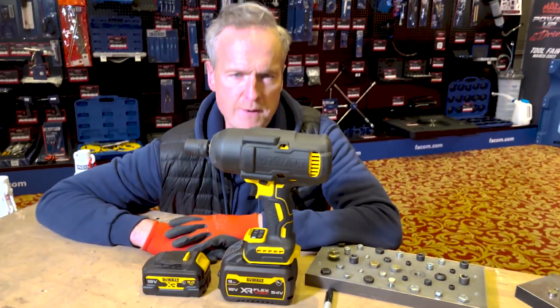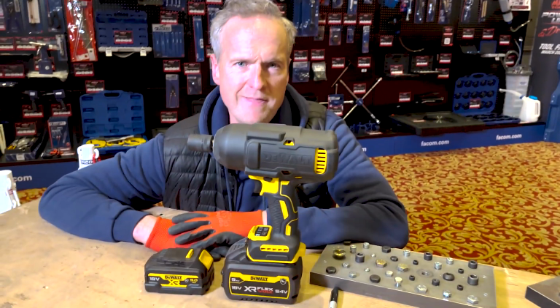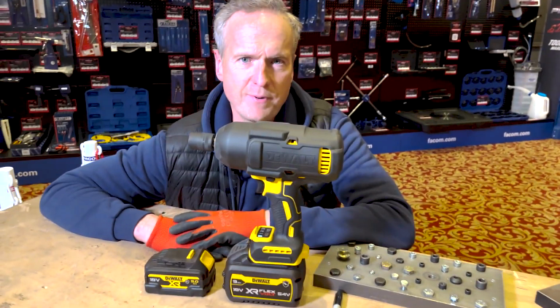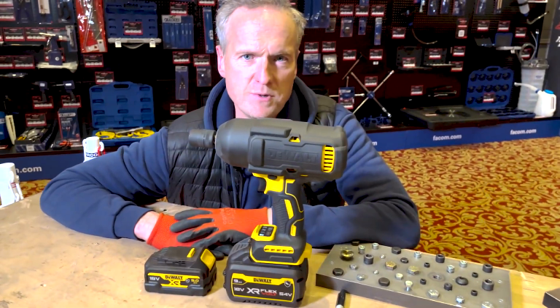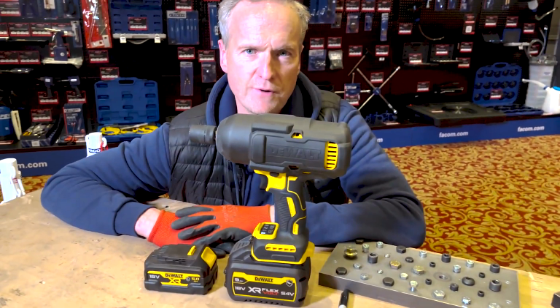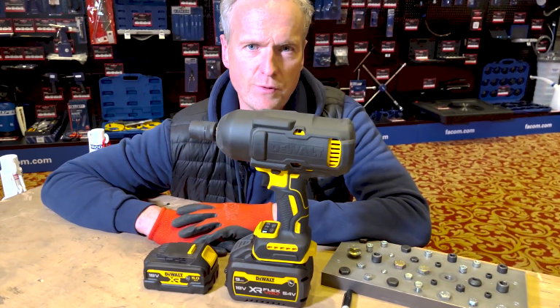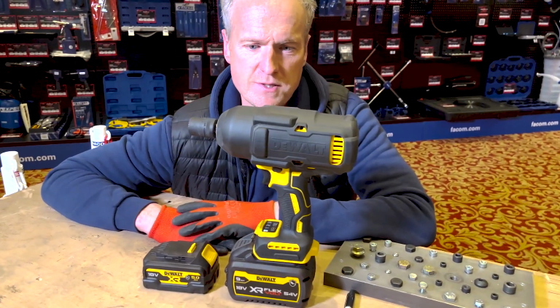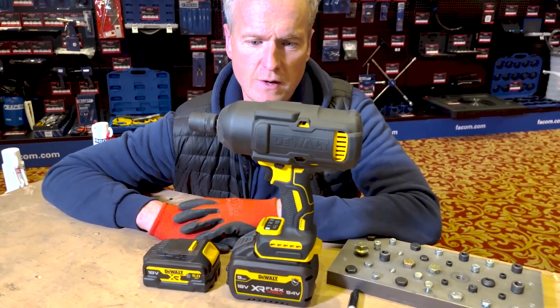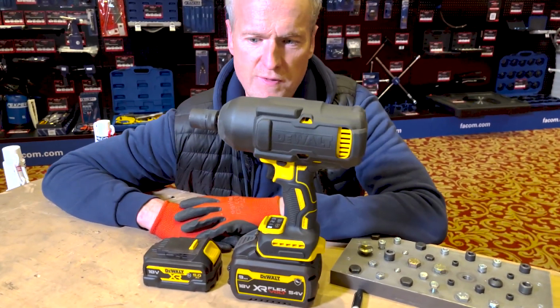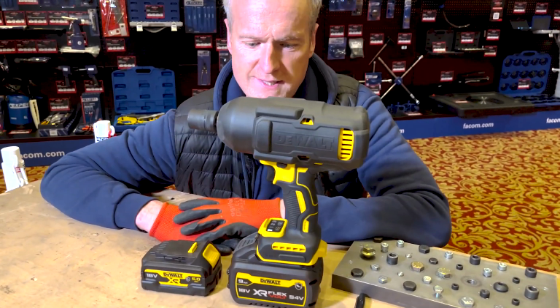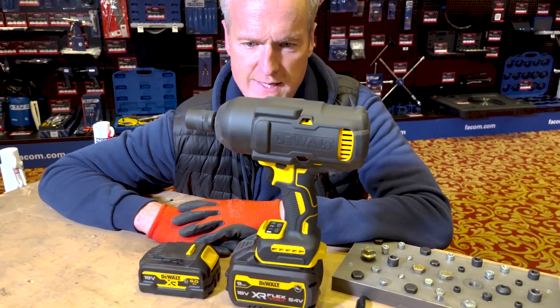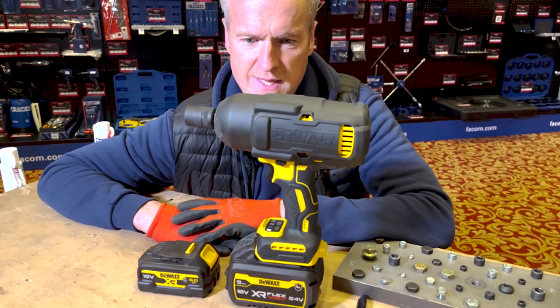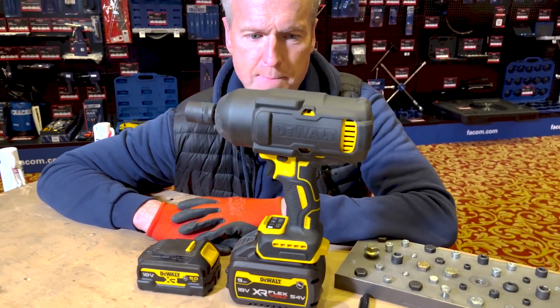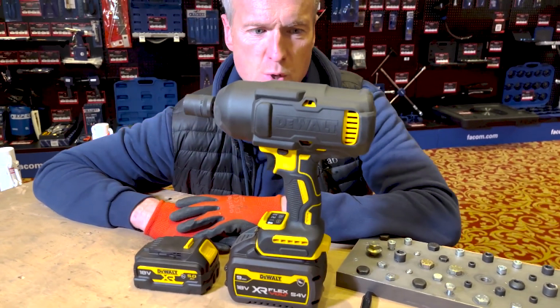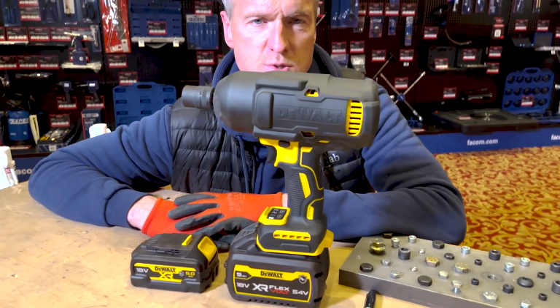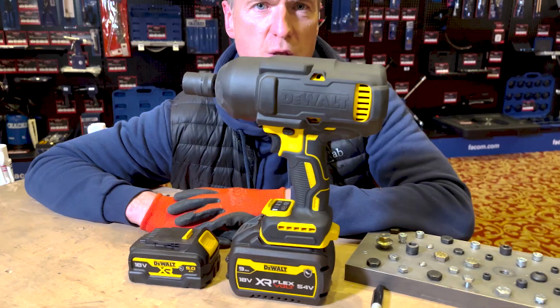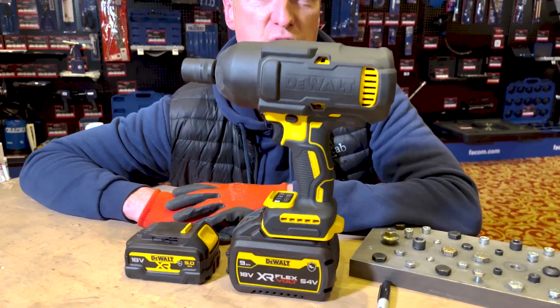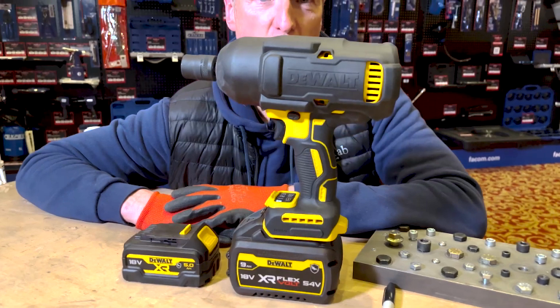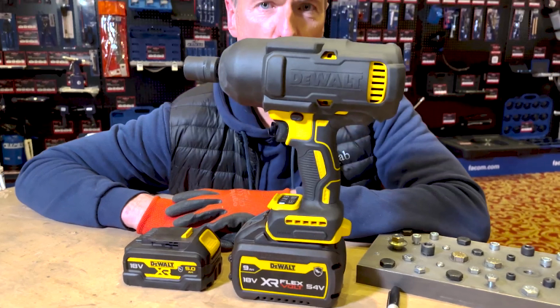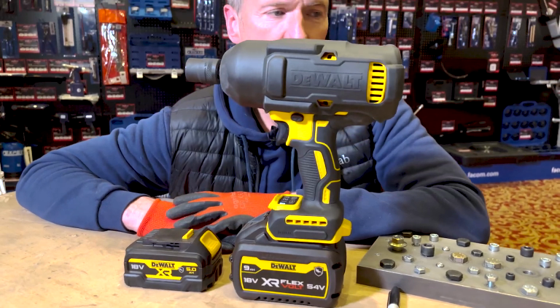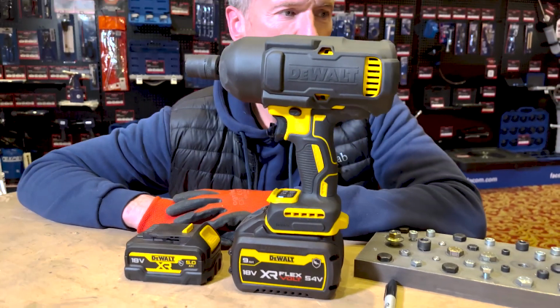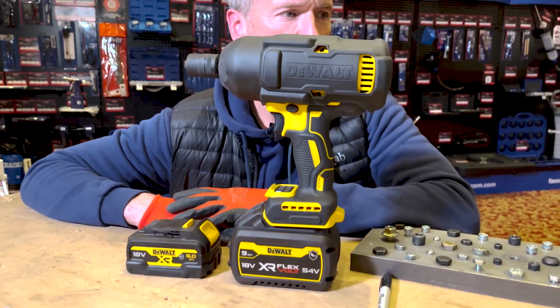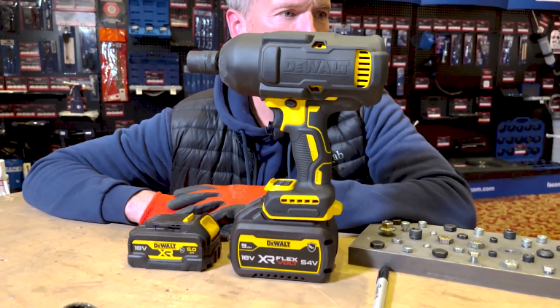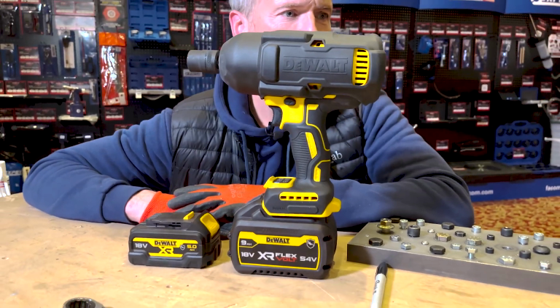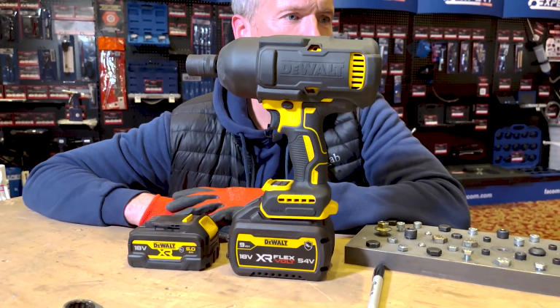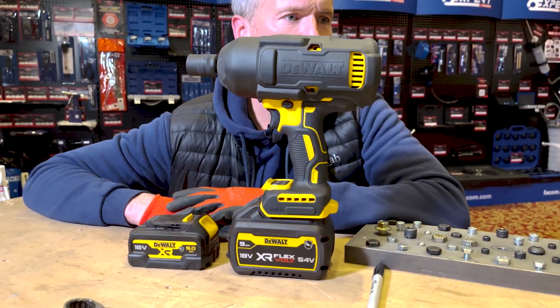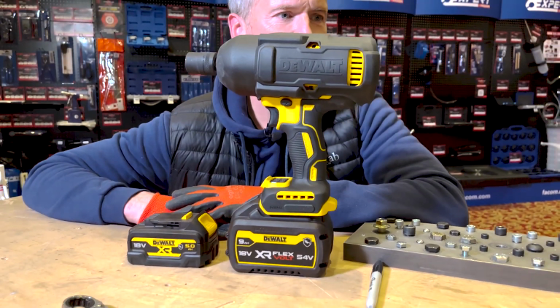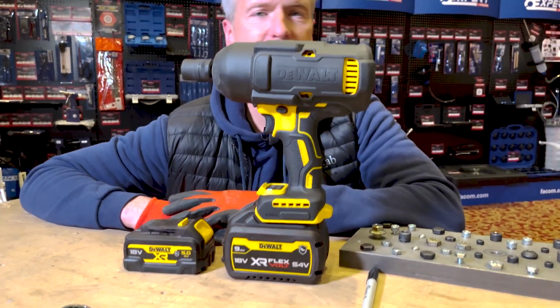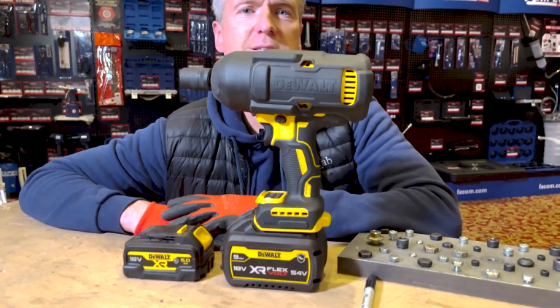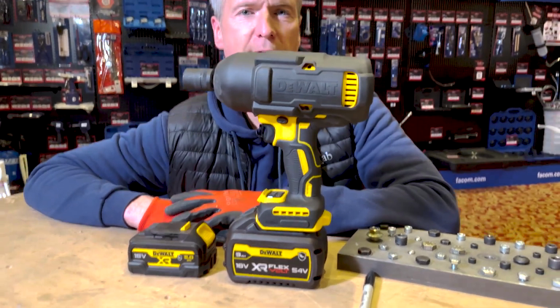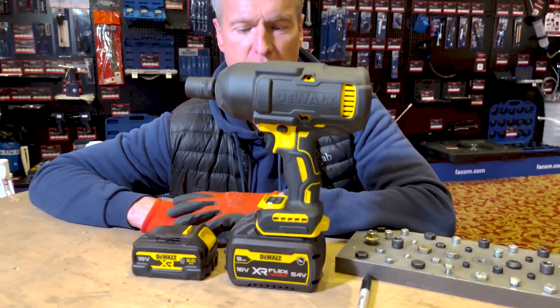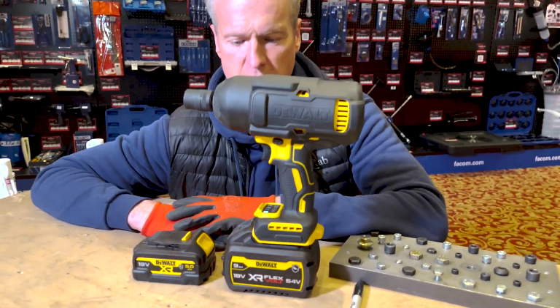You met the Bruiser a few years ago. This is the Bruiser 2. The model number is the DCF900.